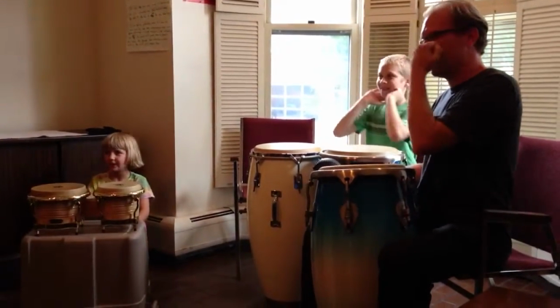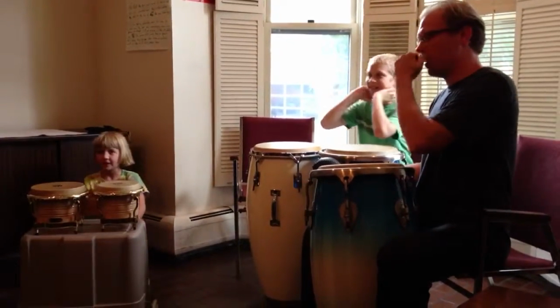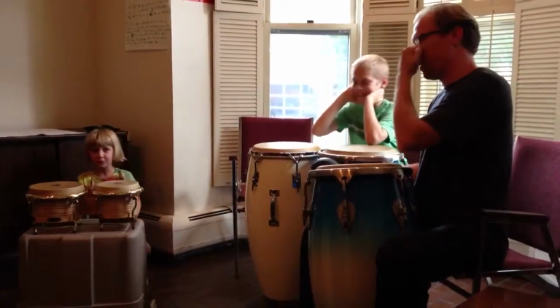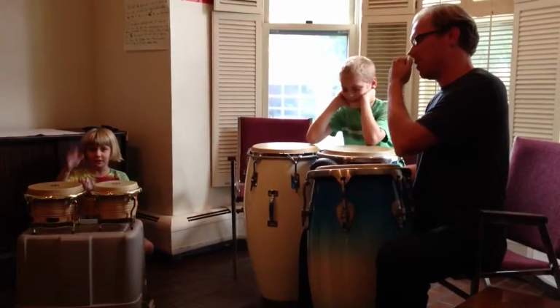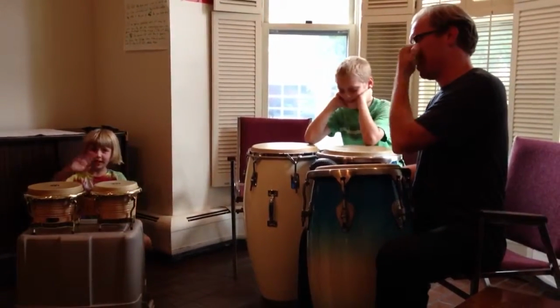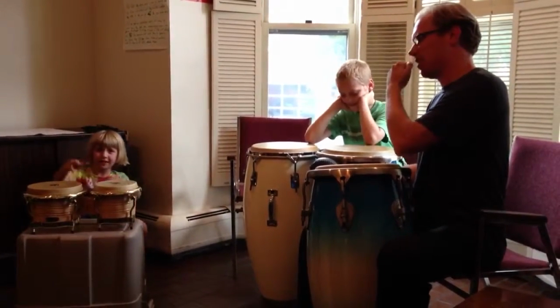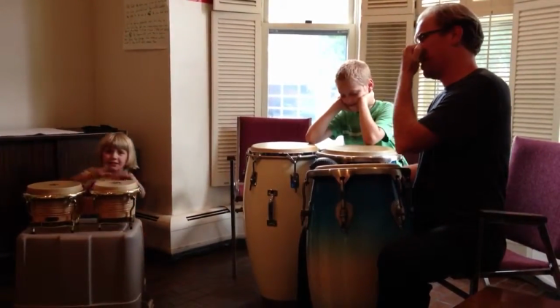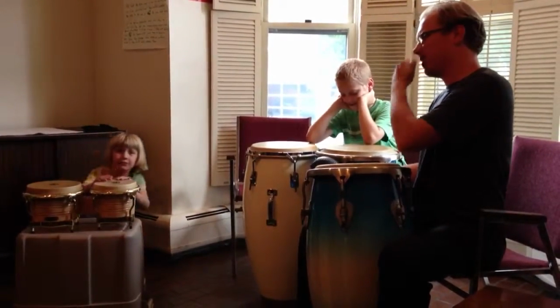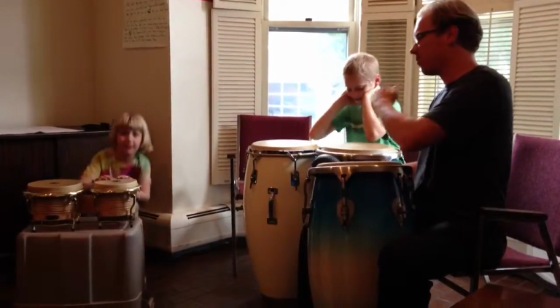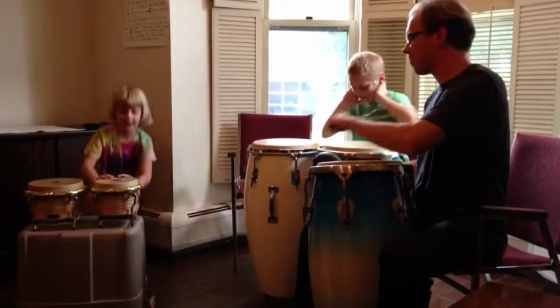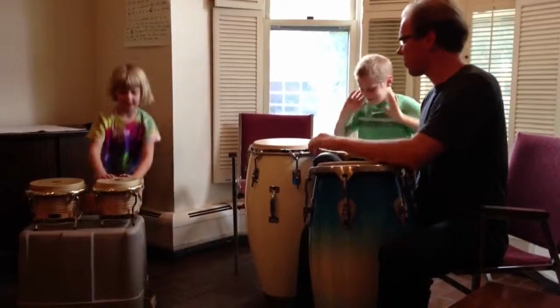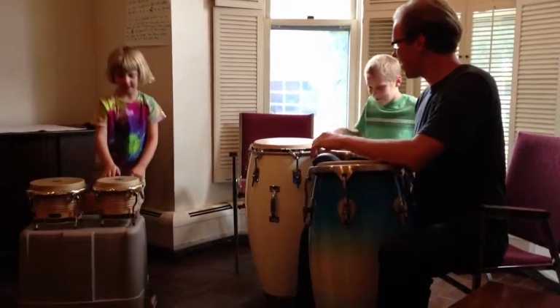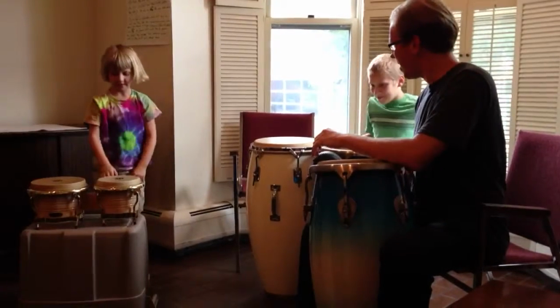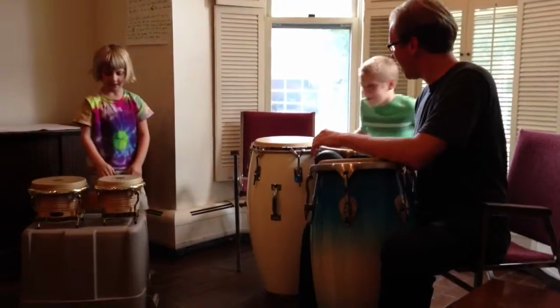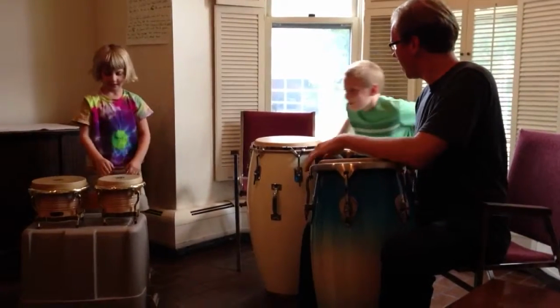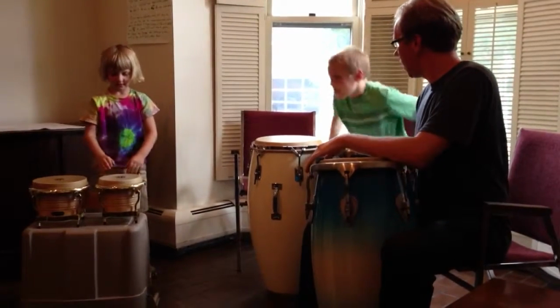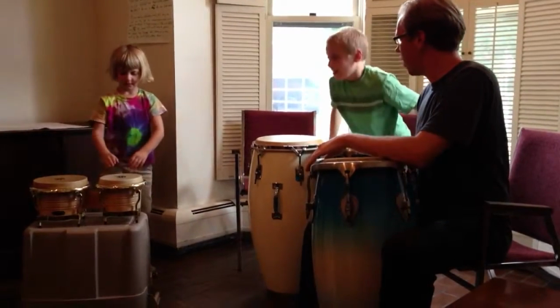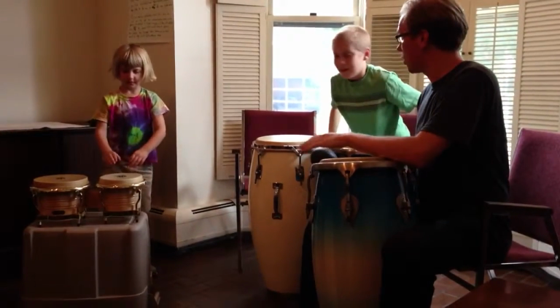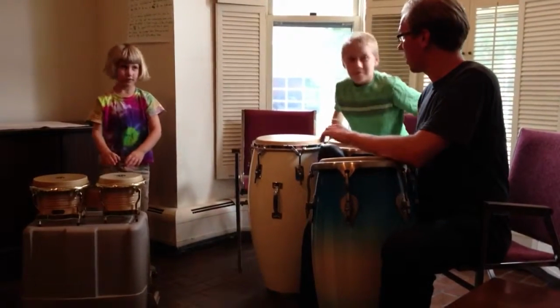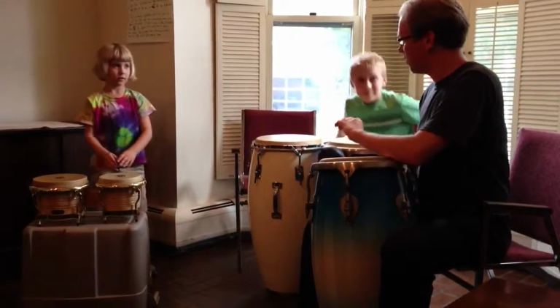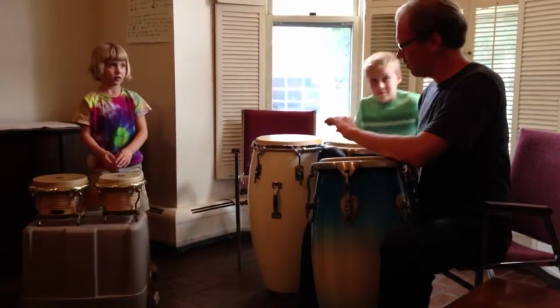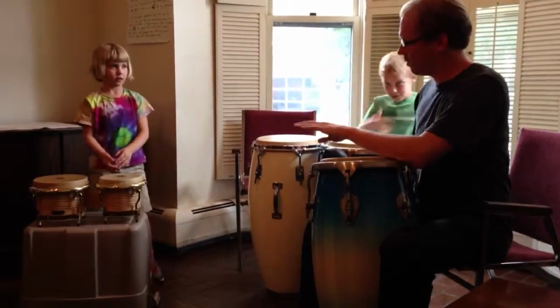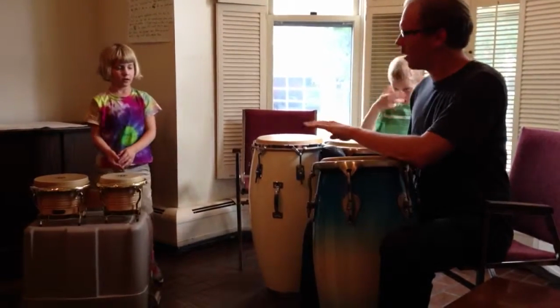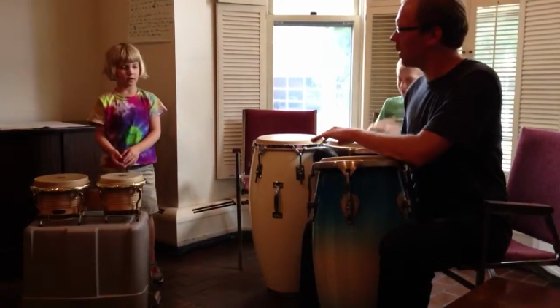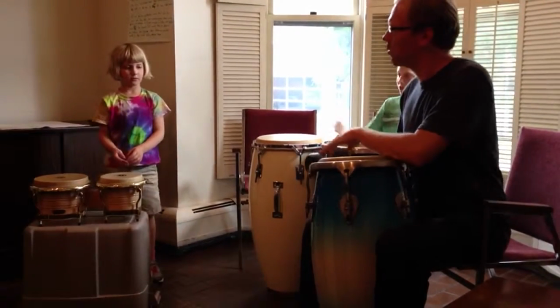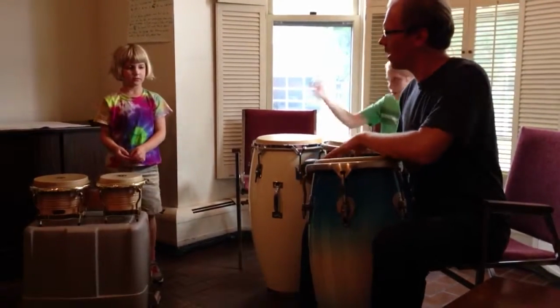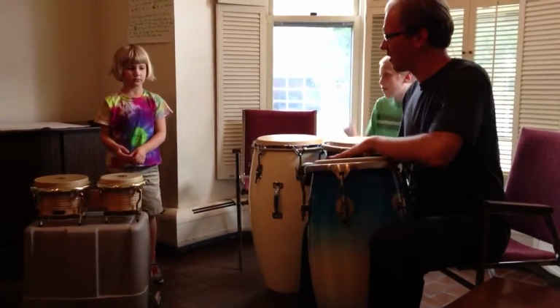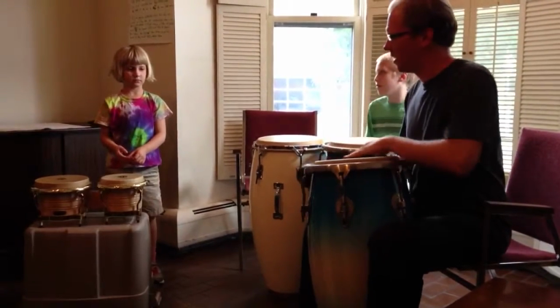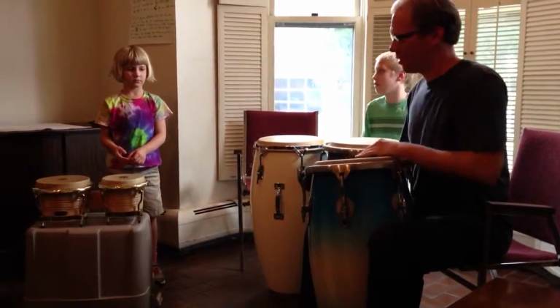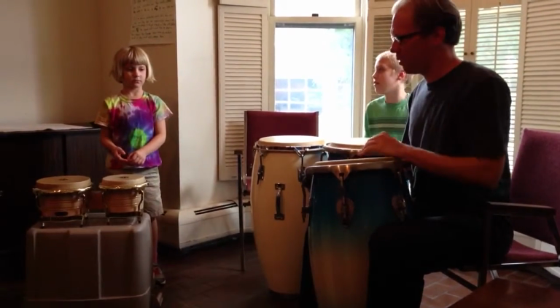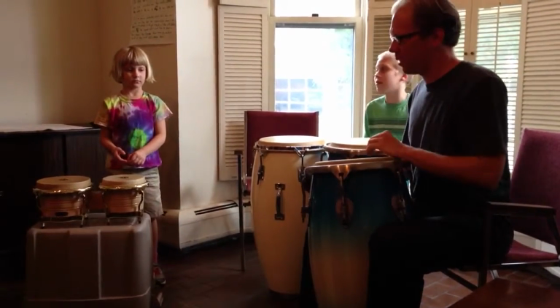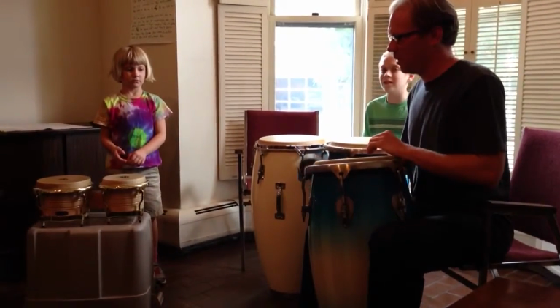Alright, so let's go ahead. Start? Here we go.